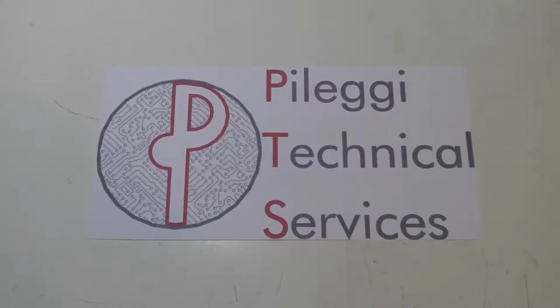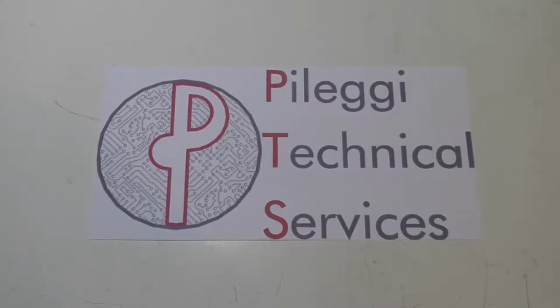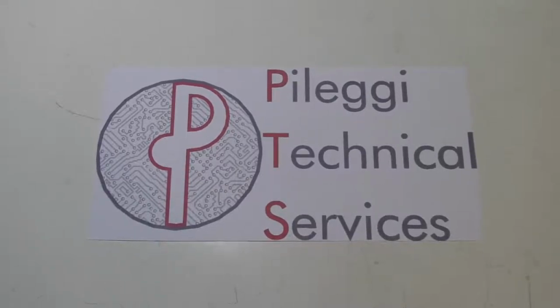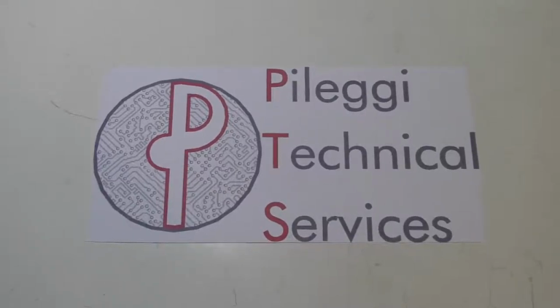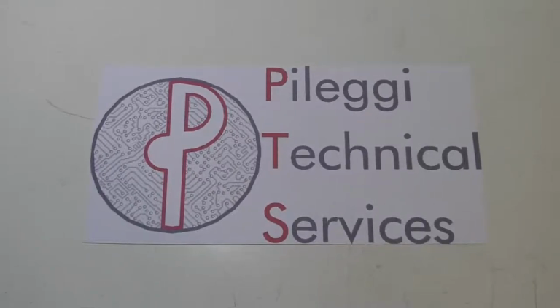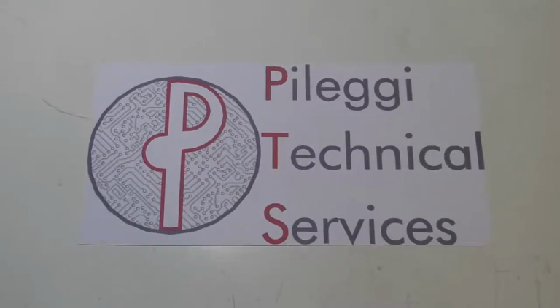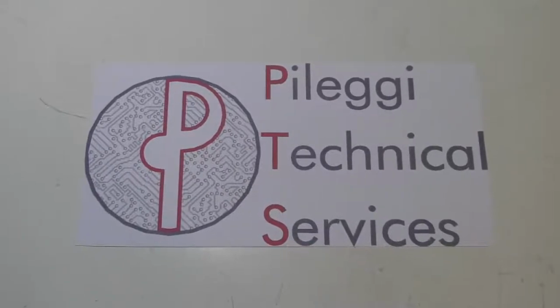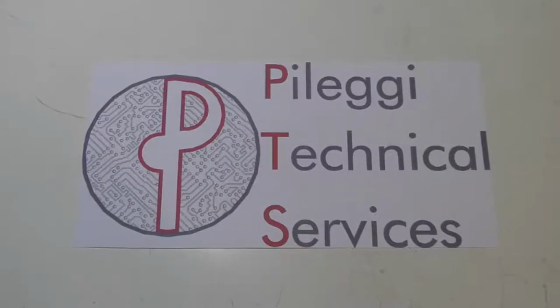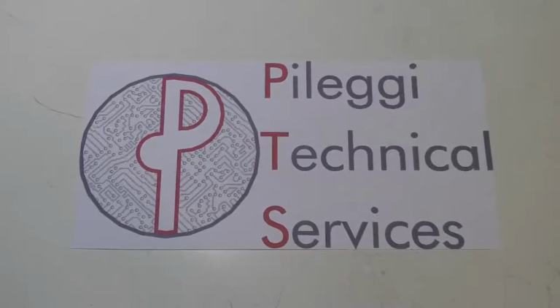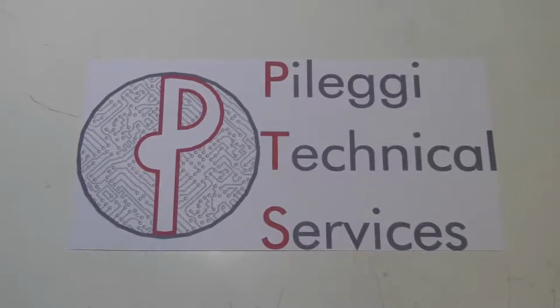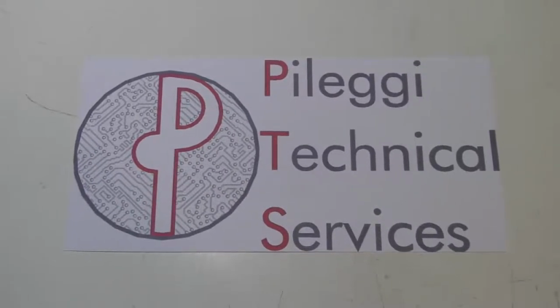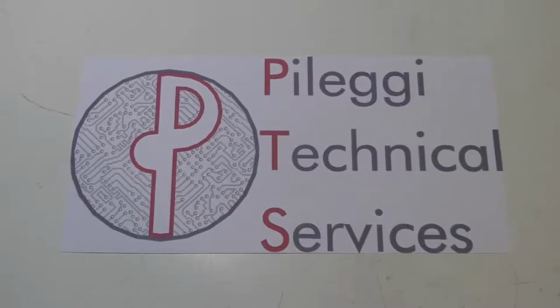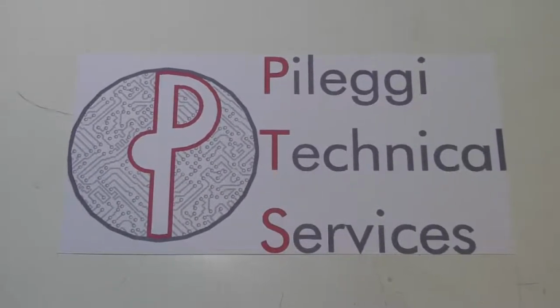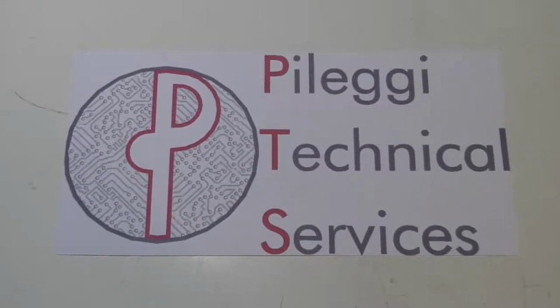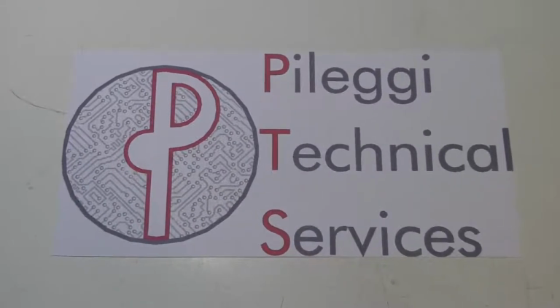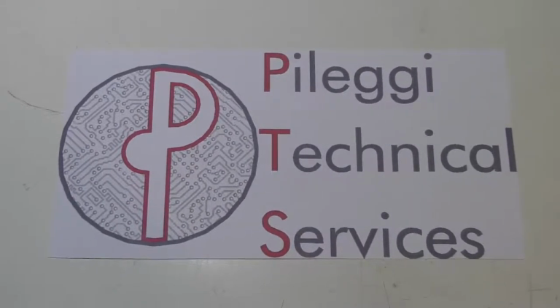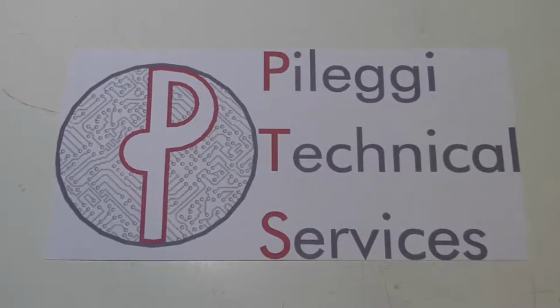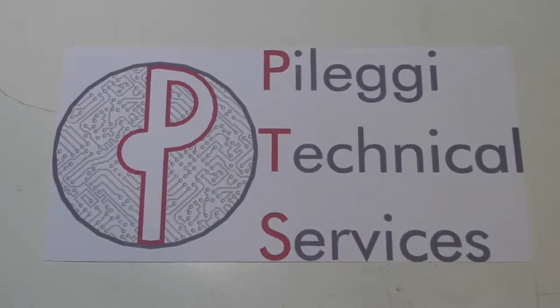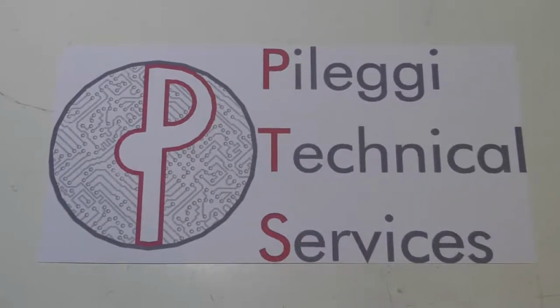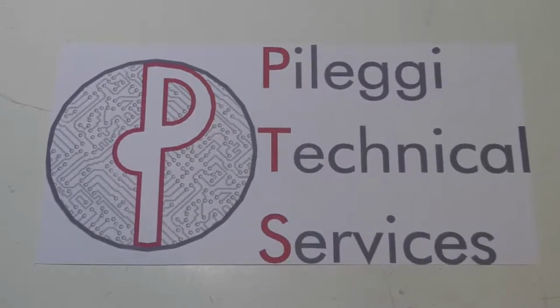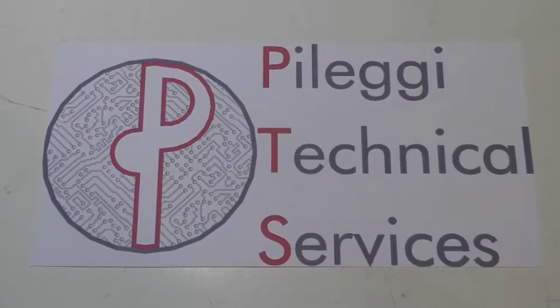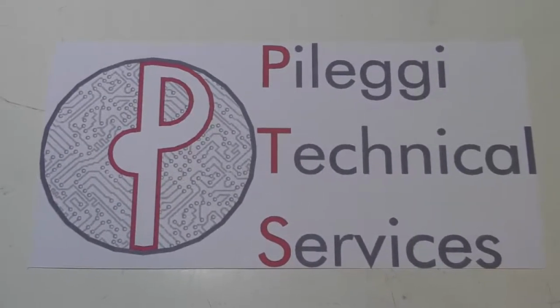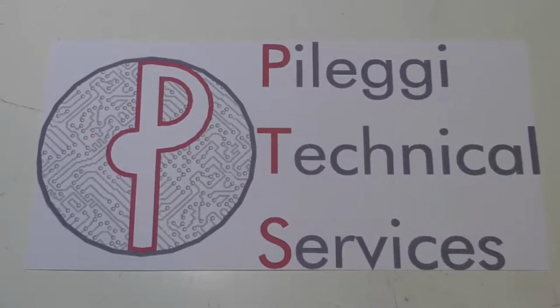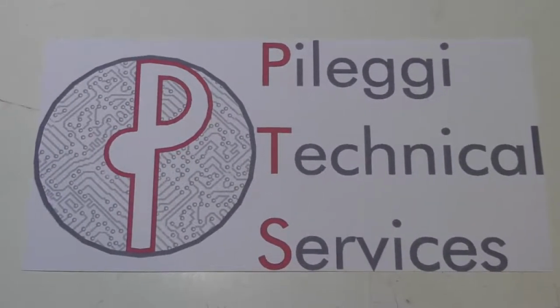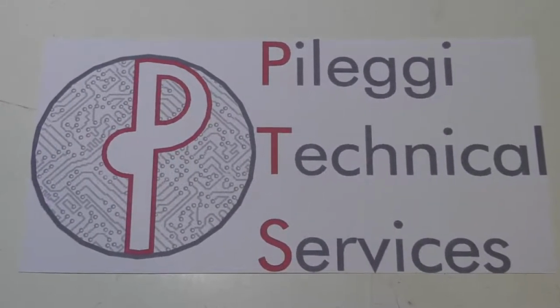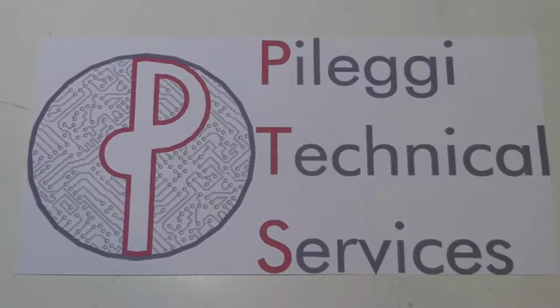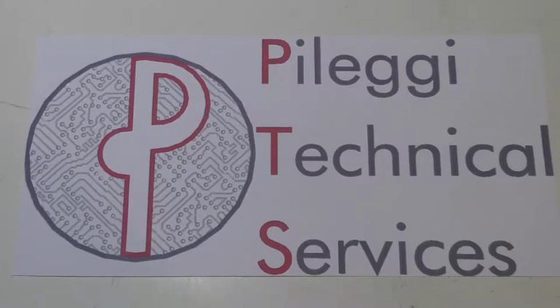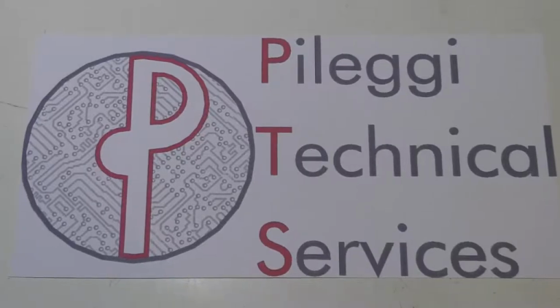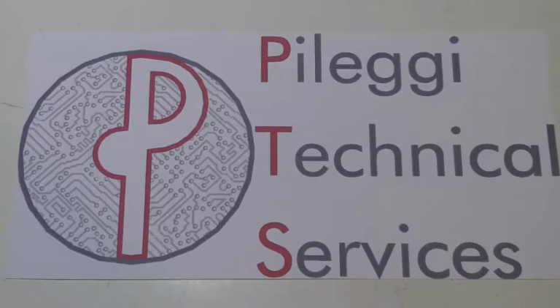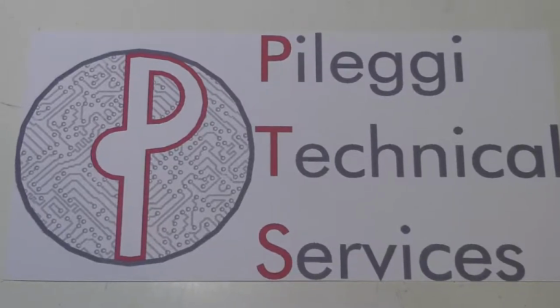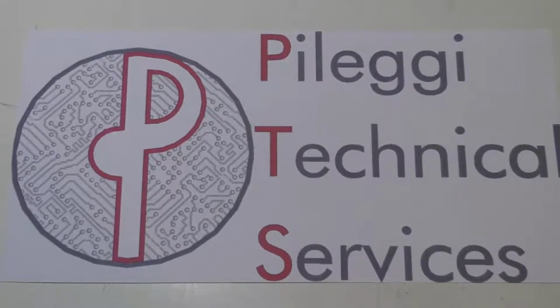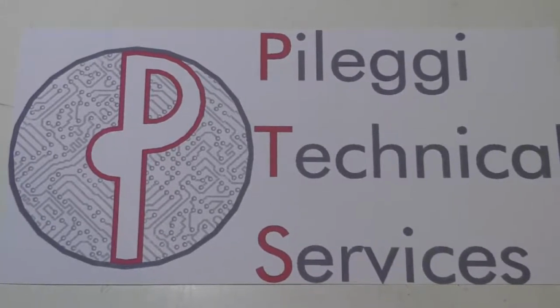Palegi Technical Services — your computers and electronics concierge service.